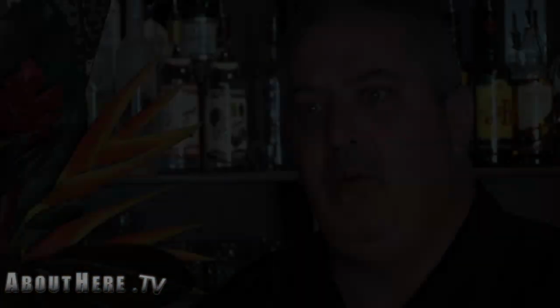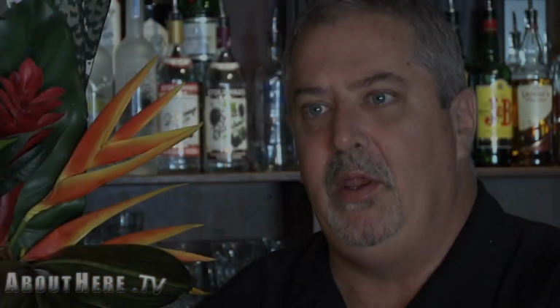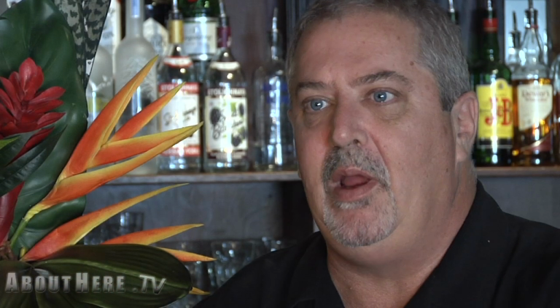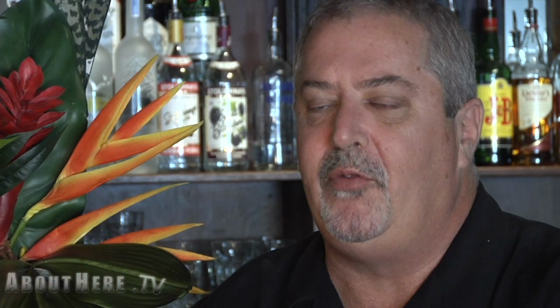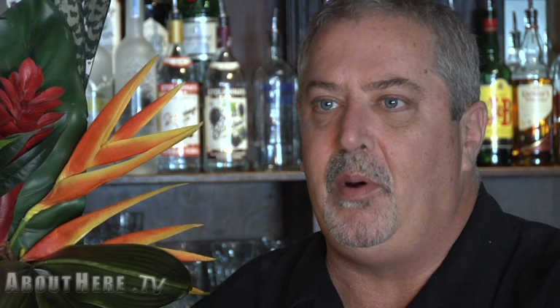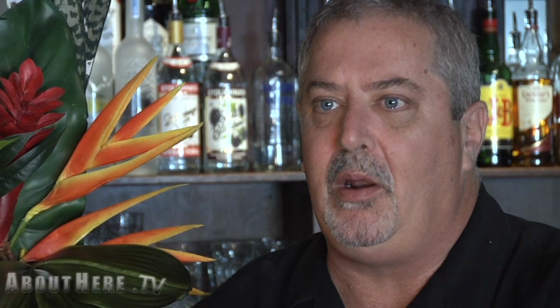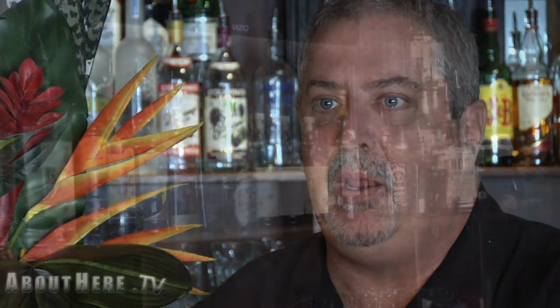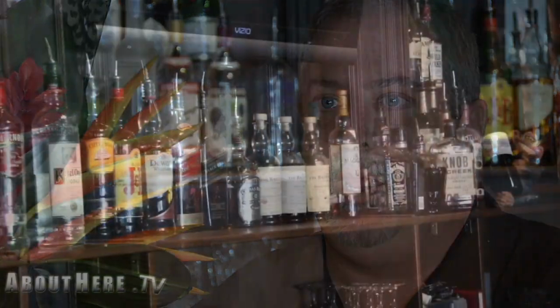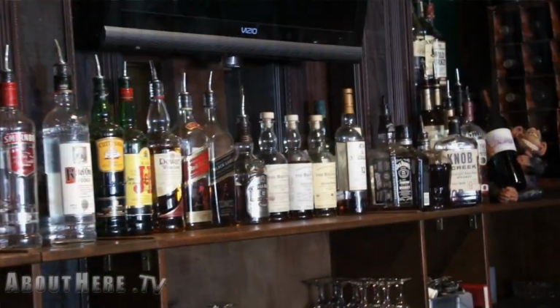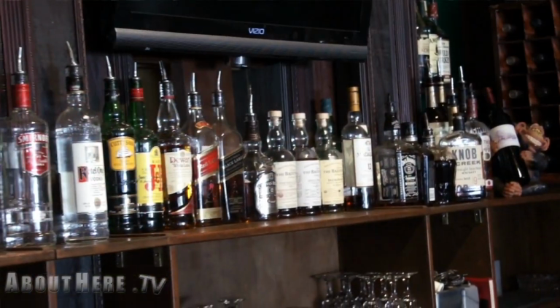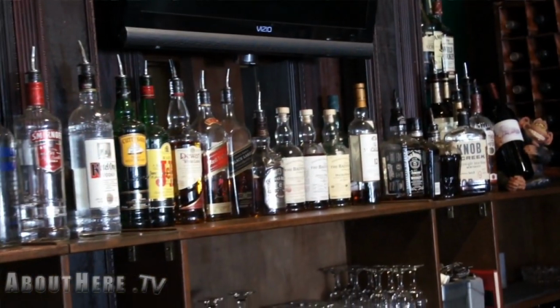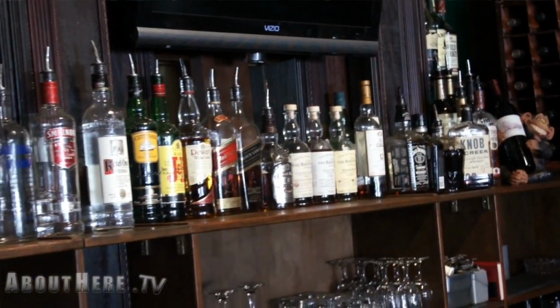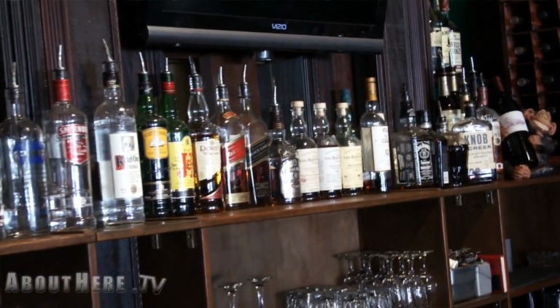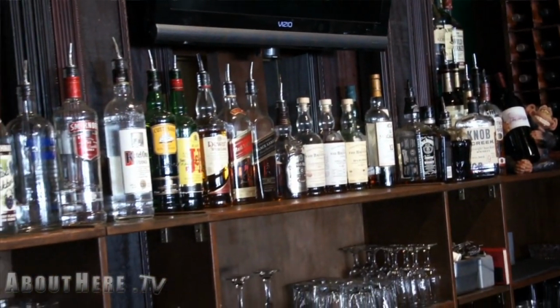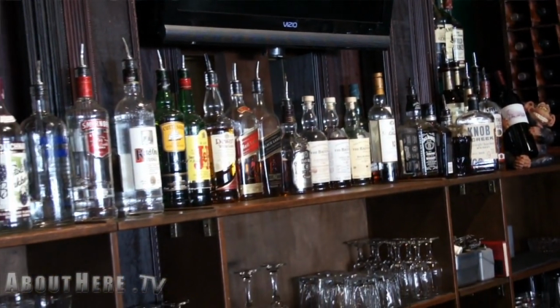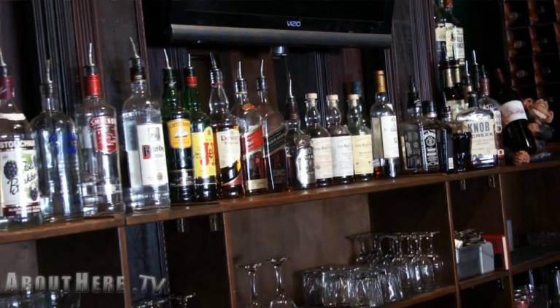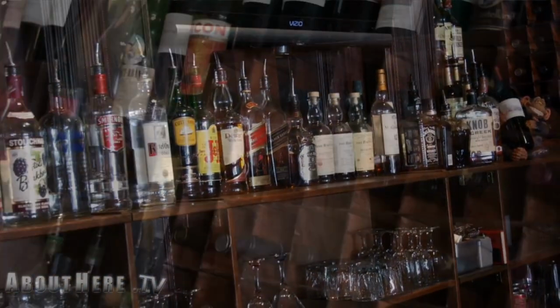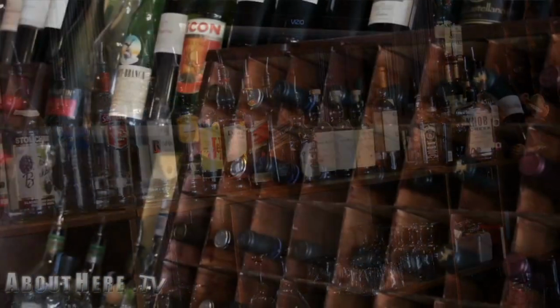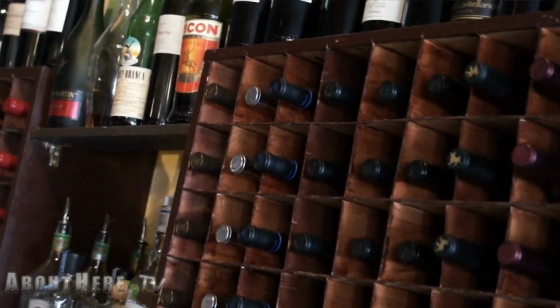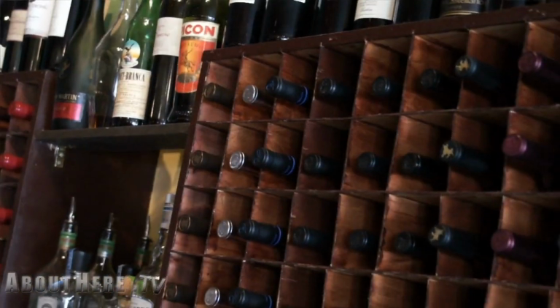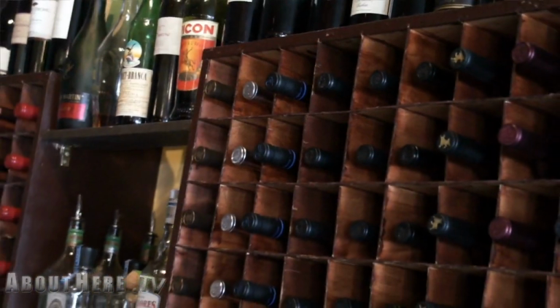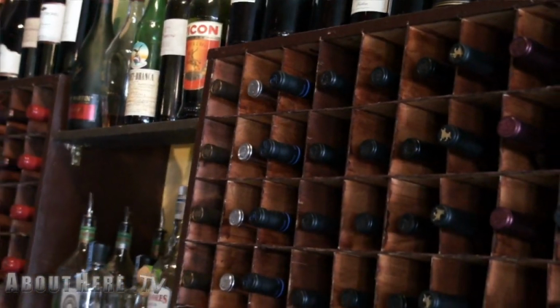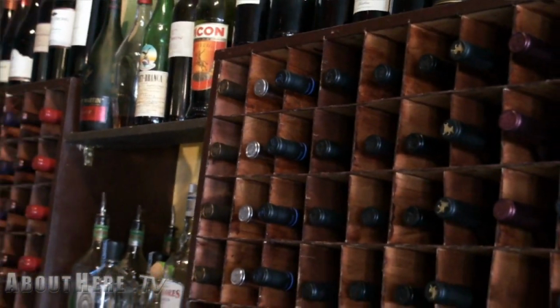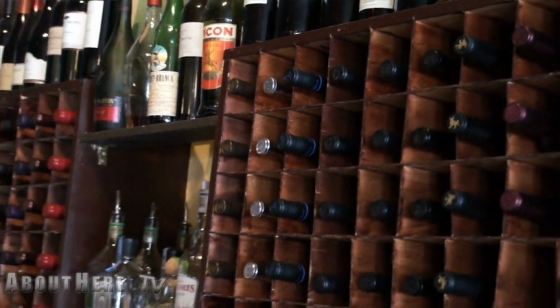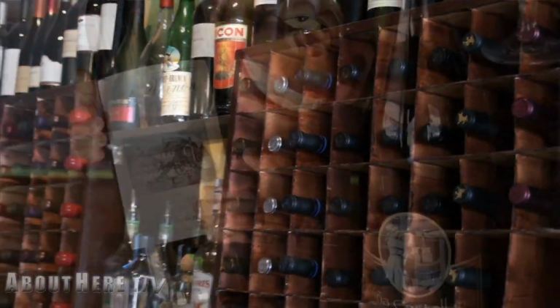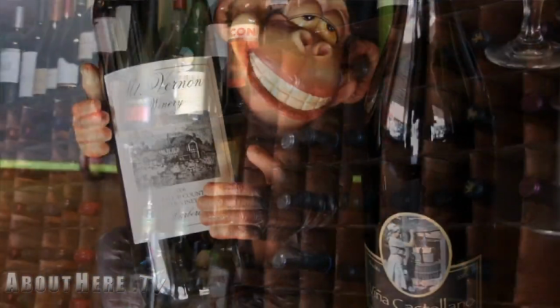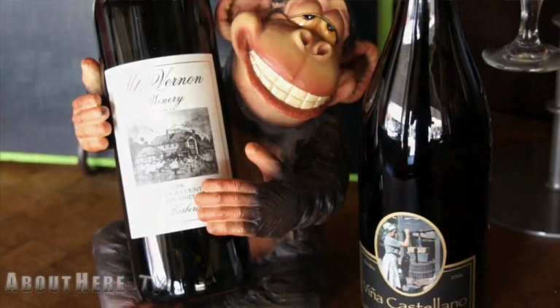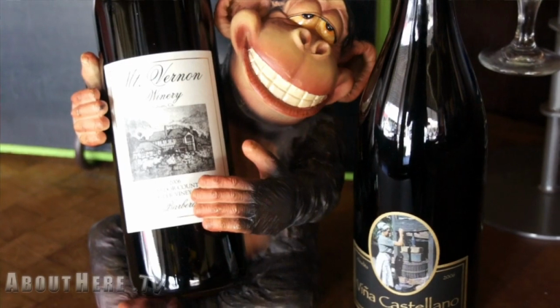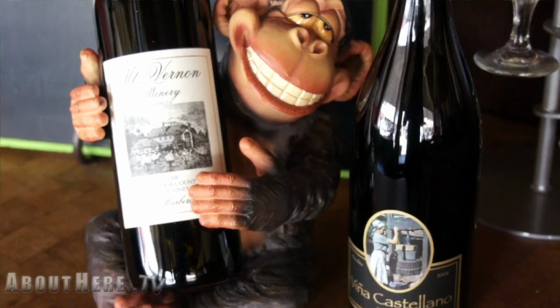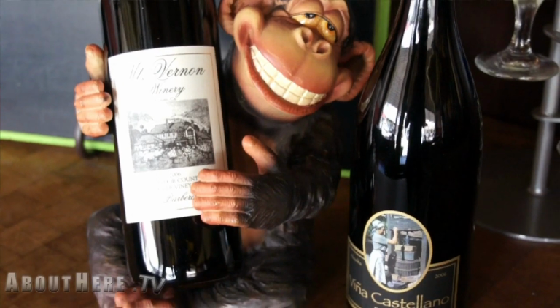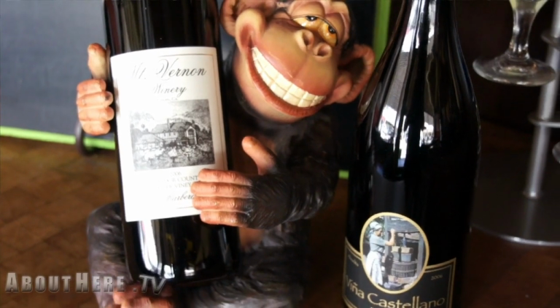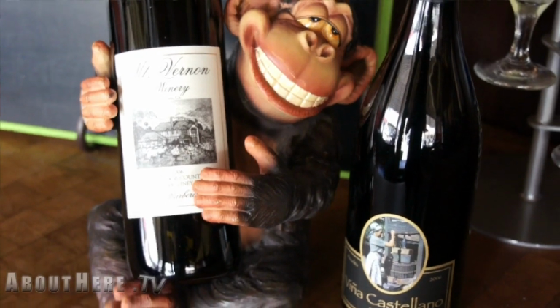We do have a full bar. I have 35 wines by the glass, many of them local favorites featured here in the Sierra Foothills.